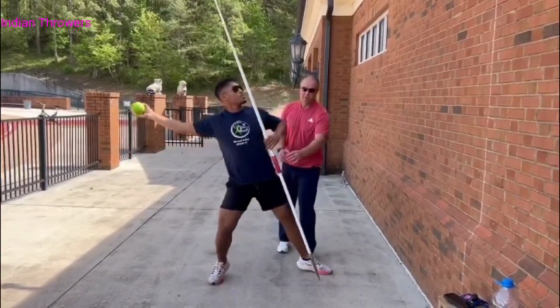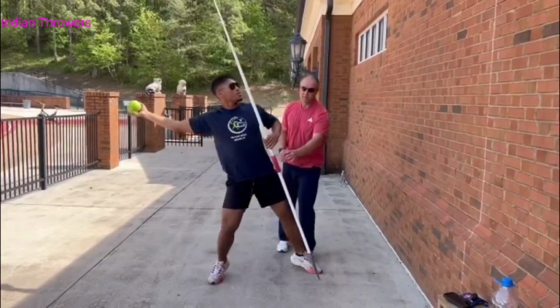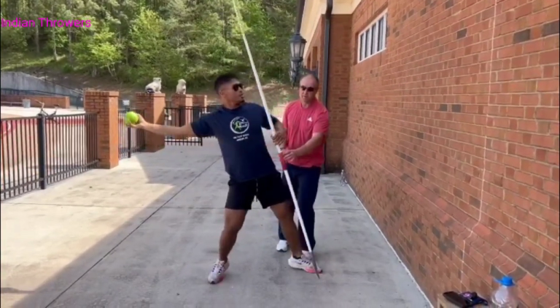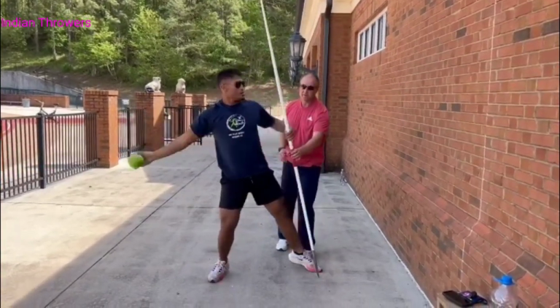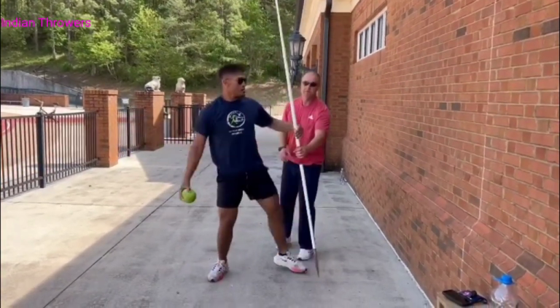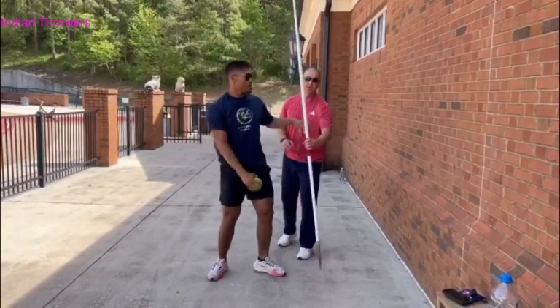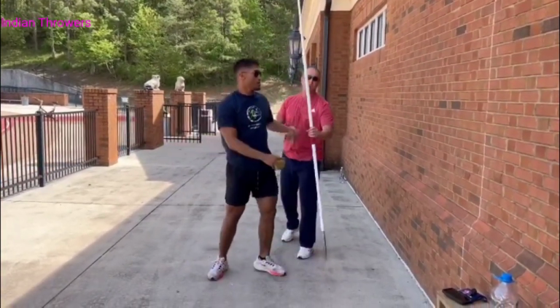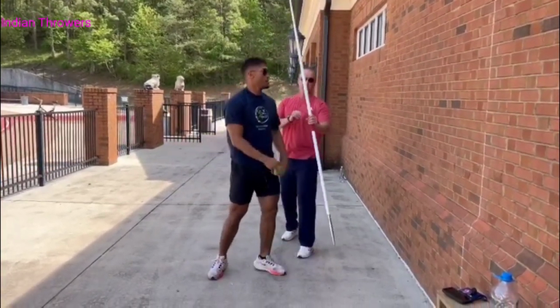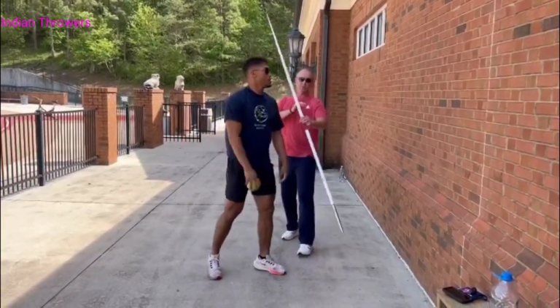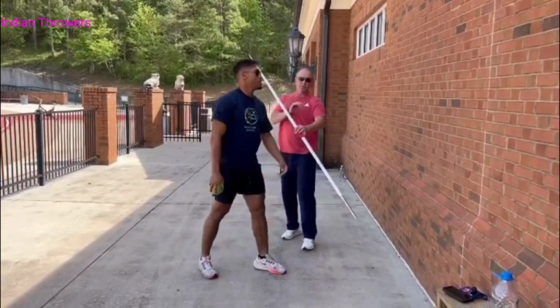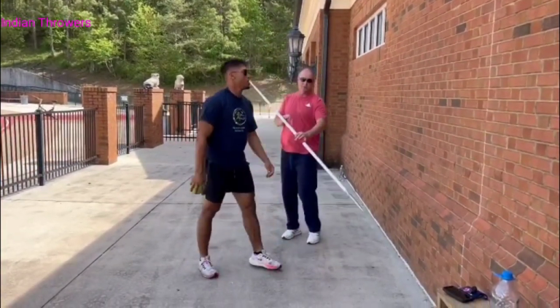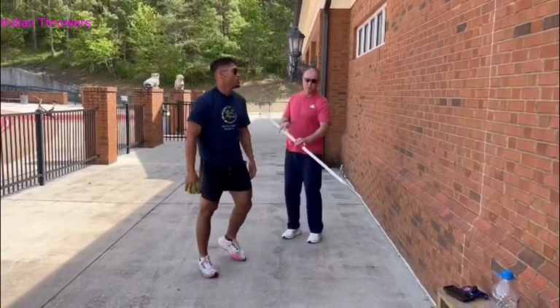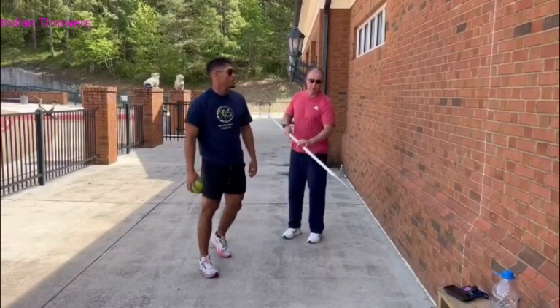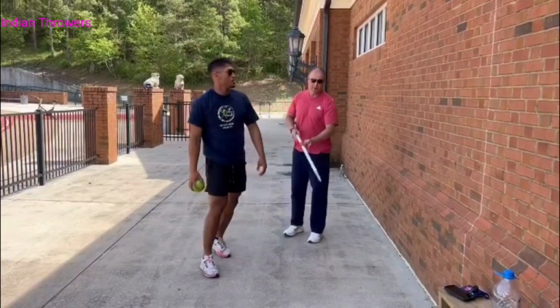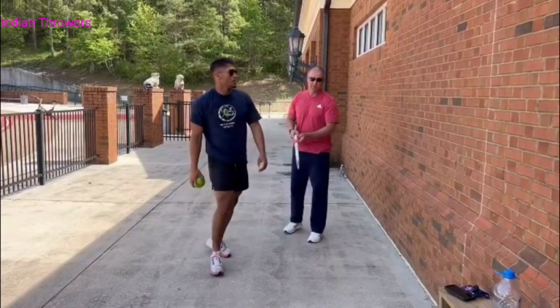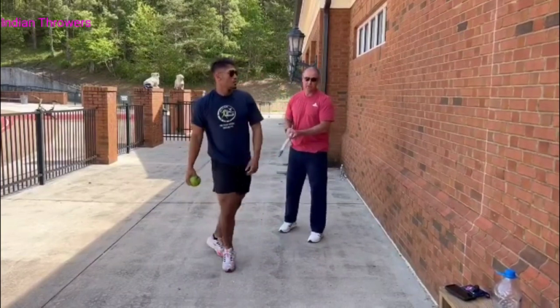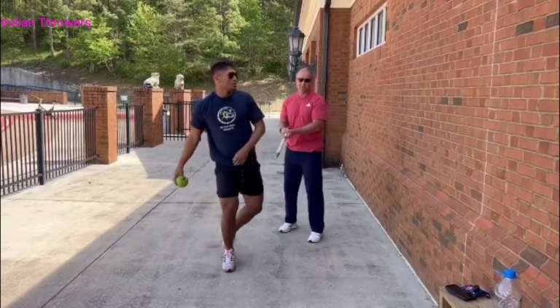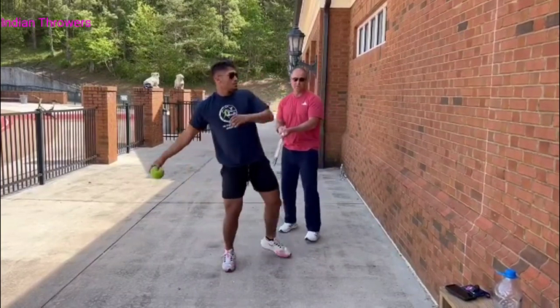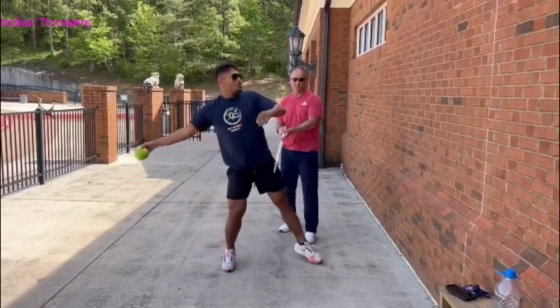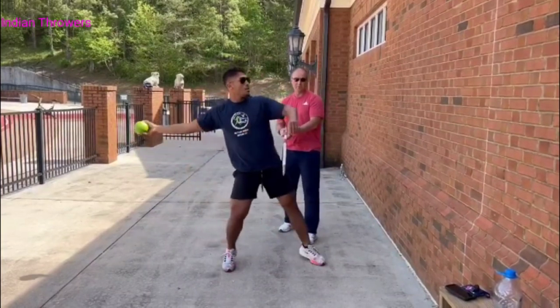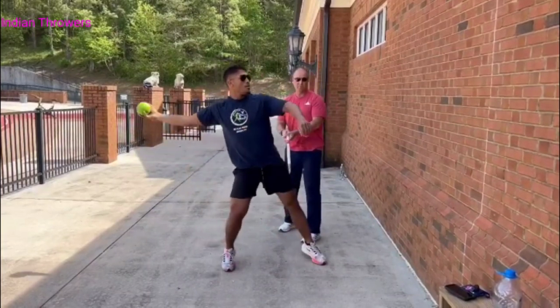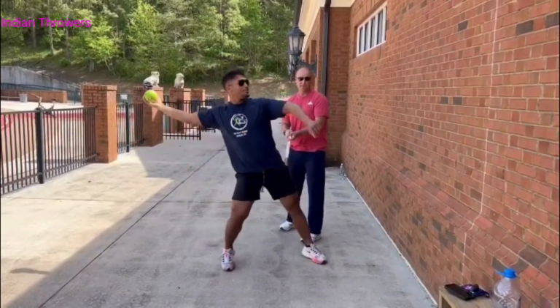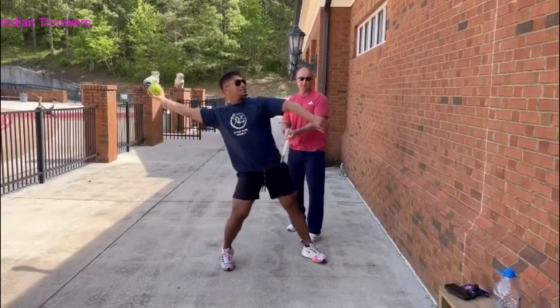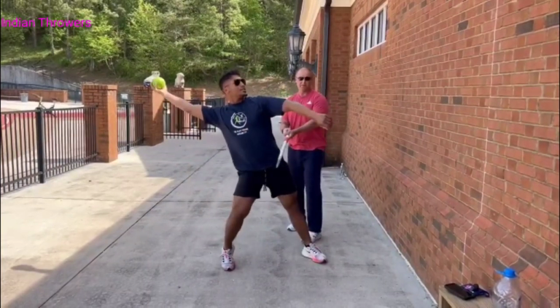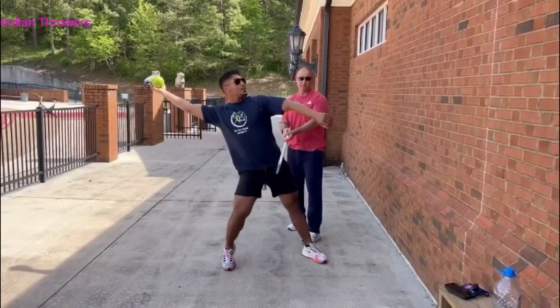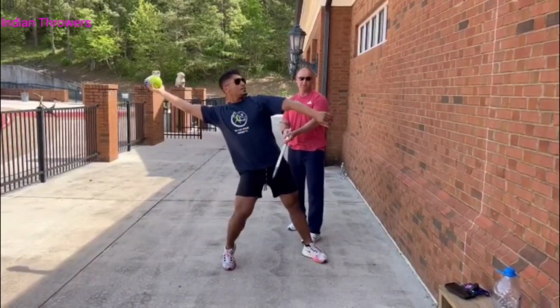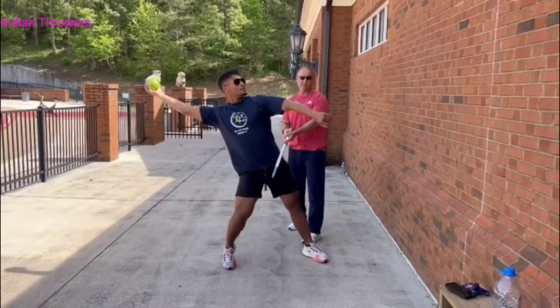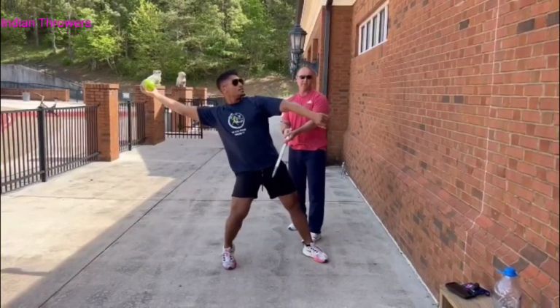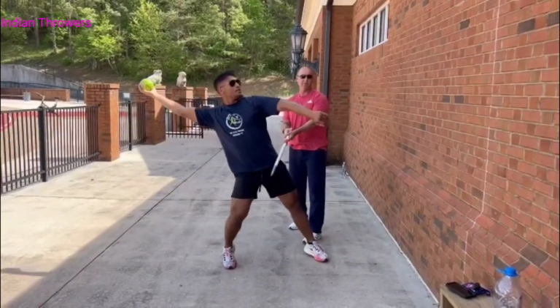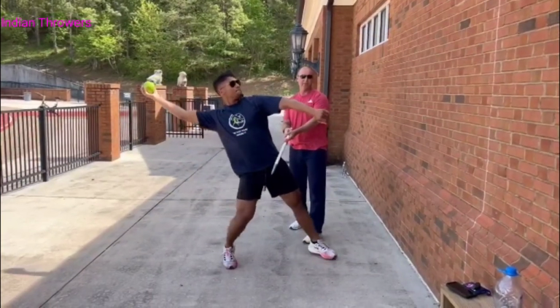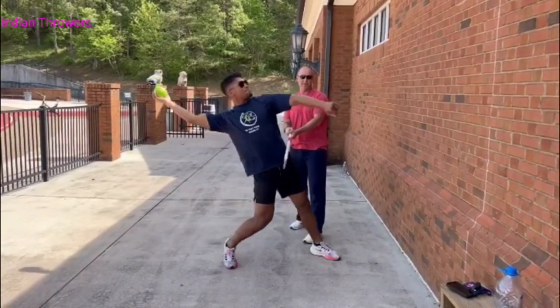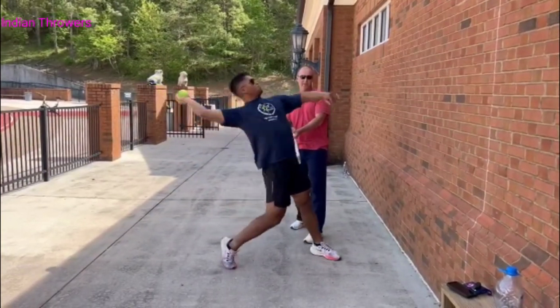The other drill we'll show you right away: I just hold the javelin up and he meets his hip to the javelin.